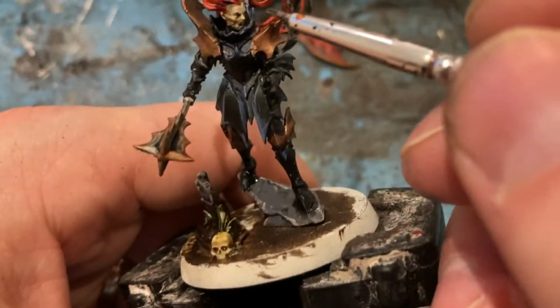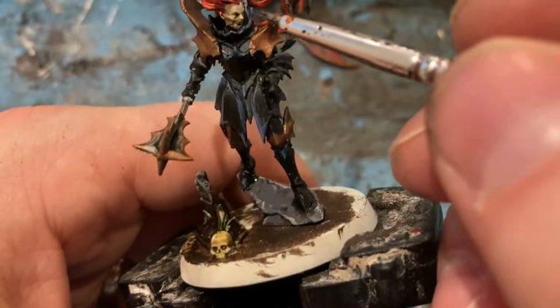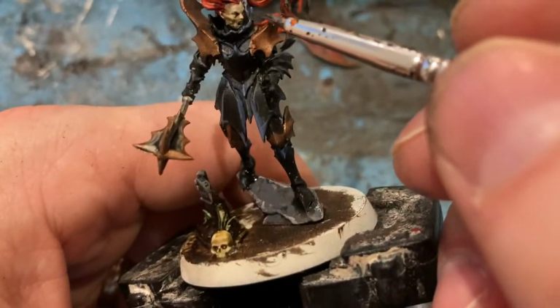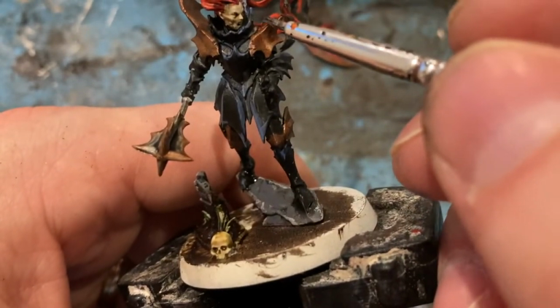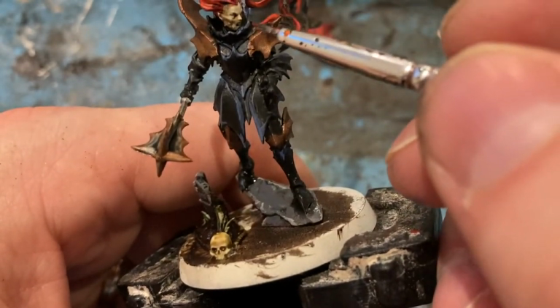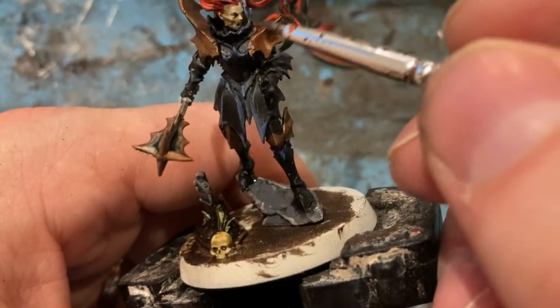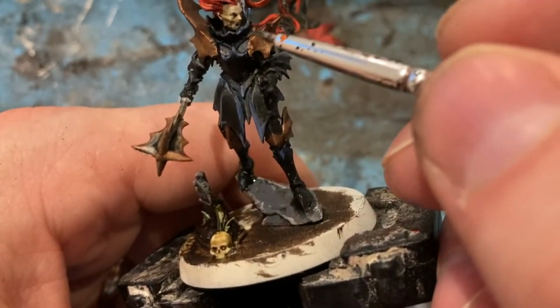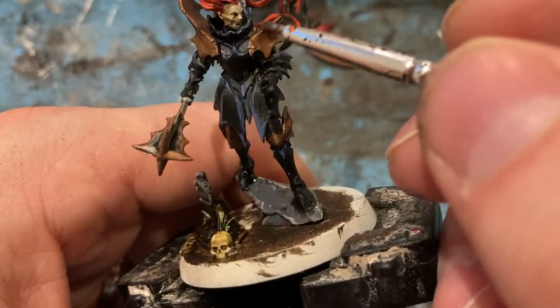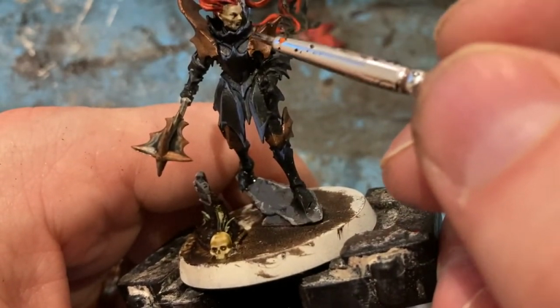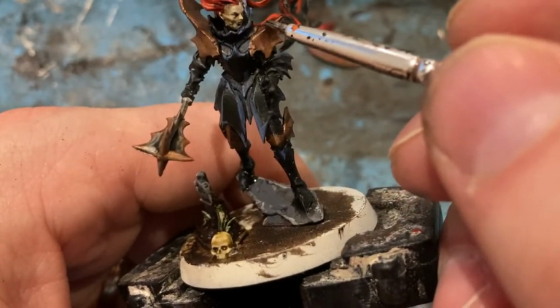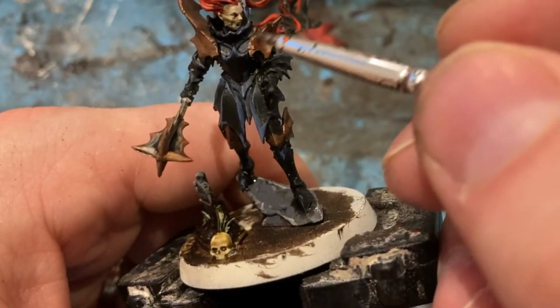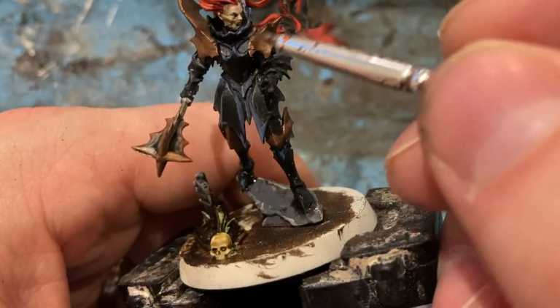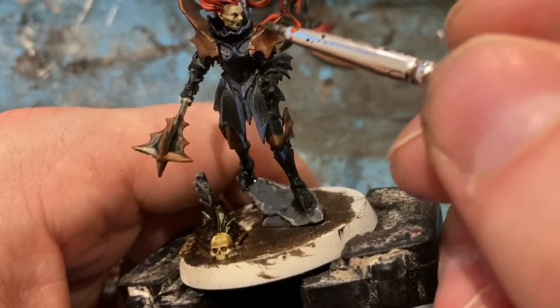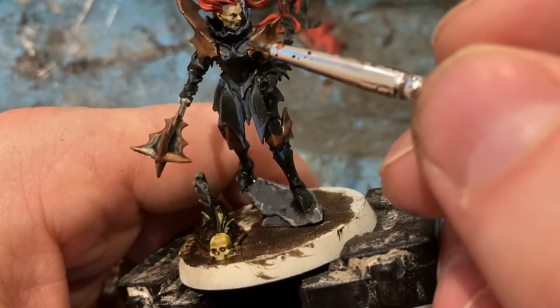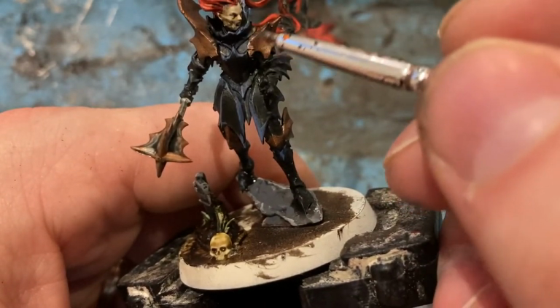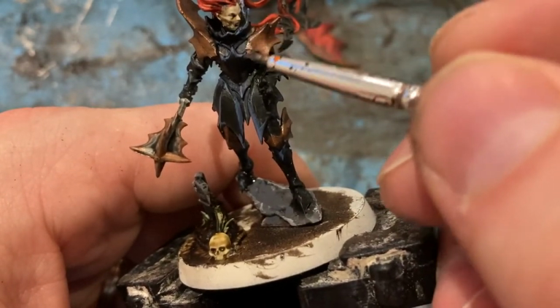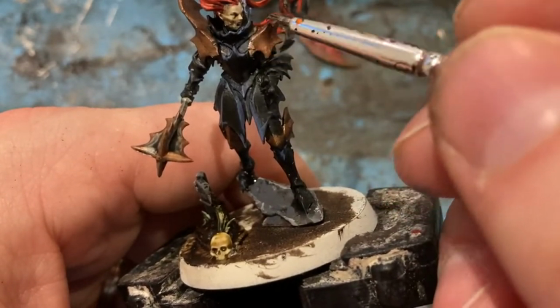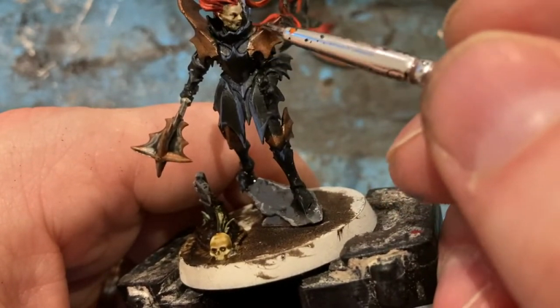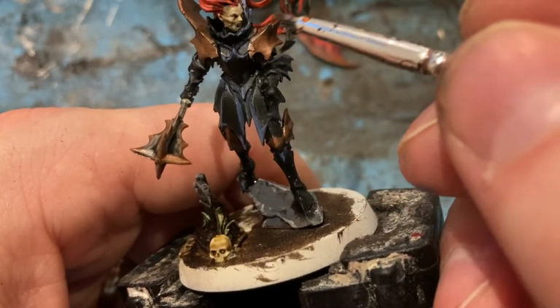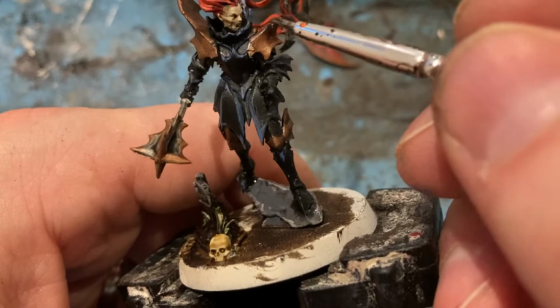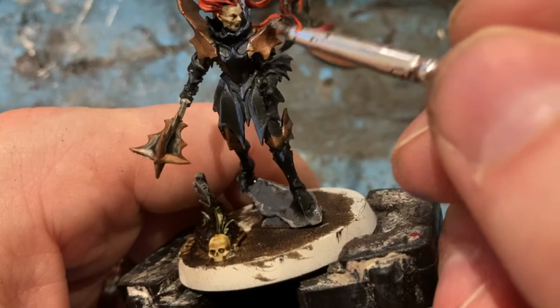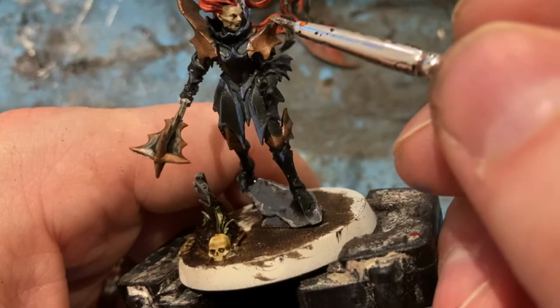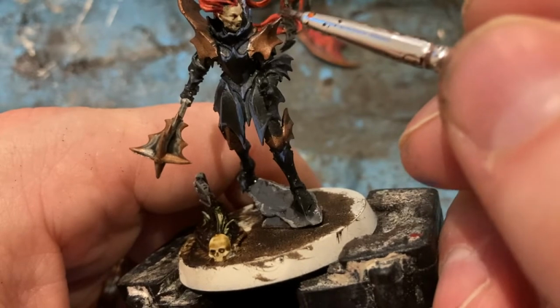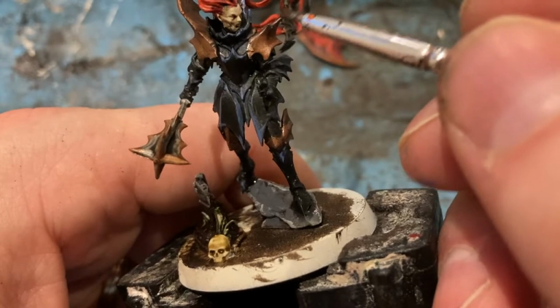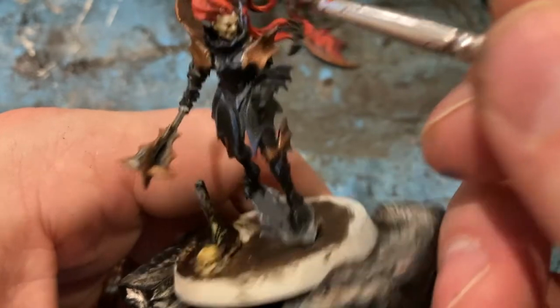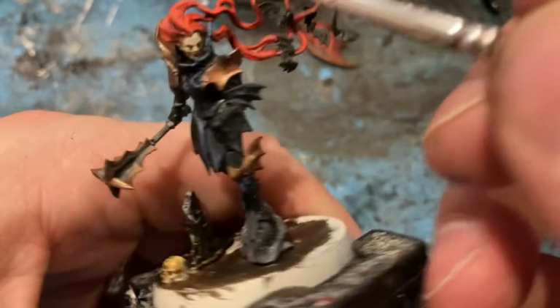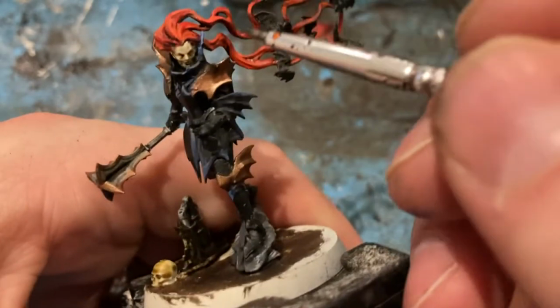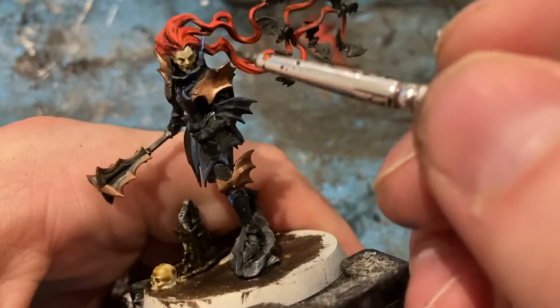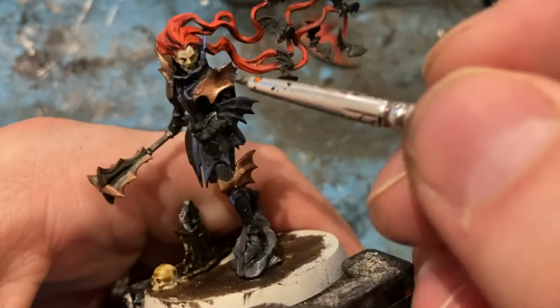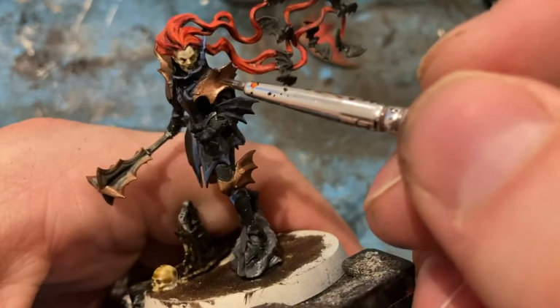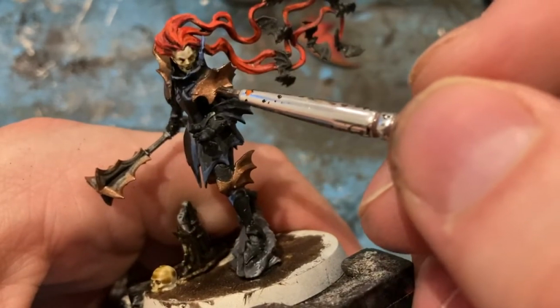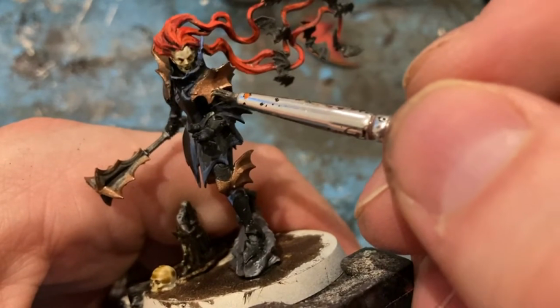For a little highlight on the brass, use a bit of Leadbelcher just on the points.